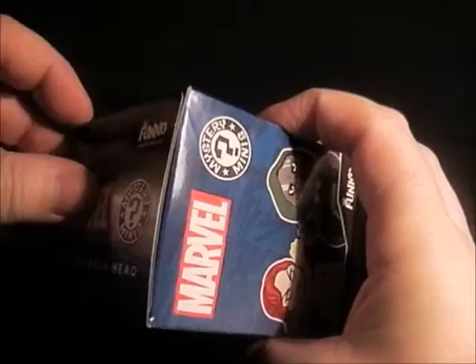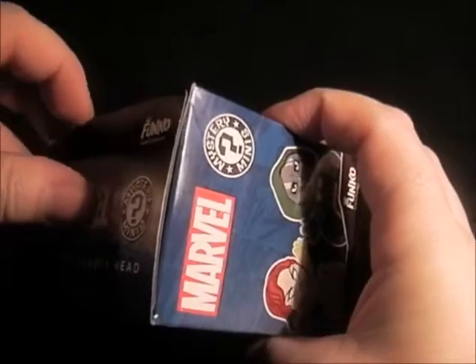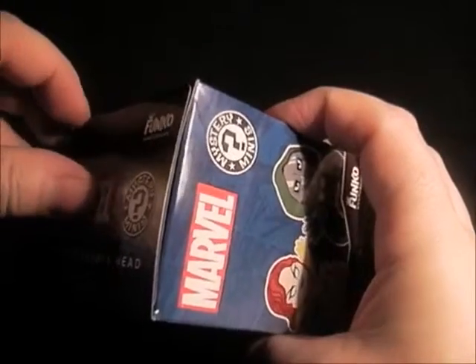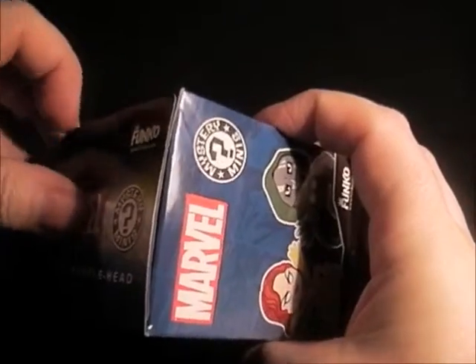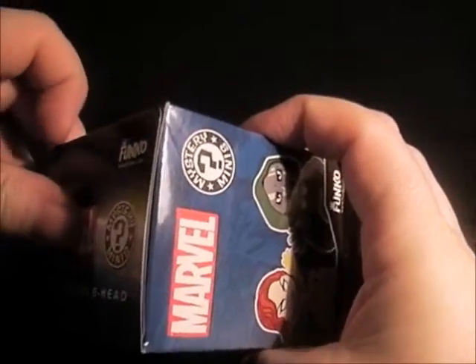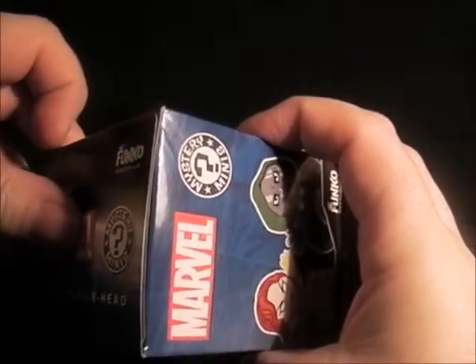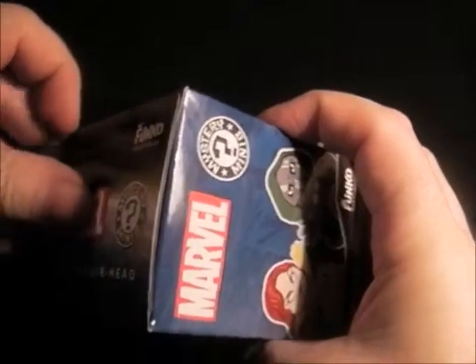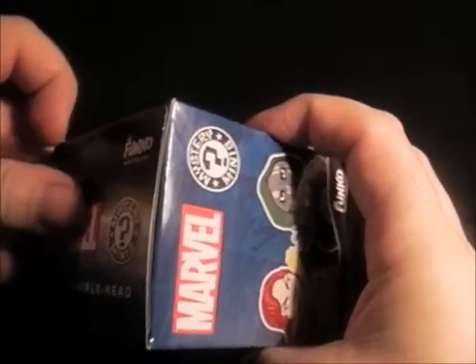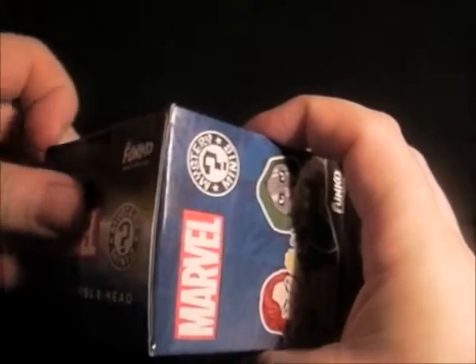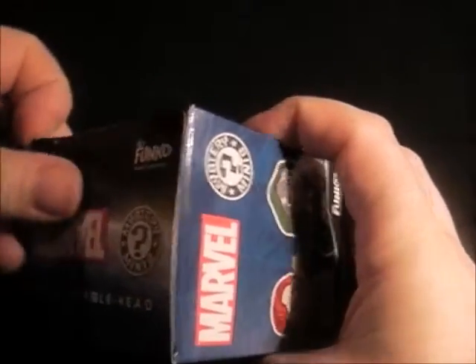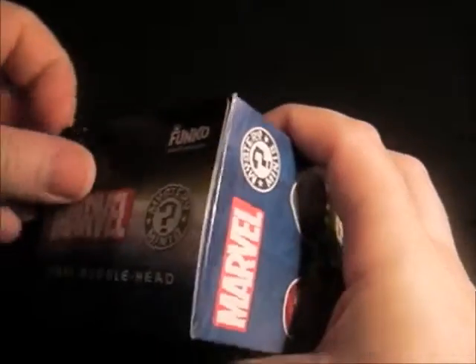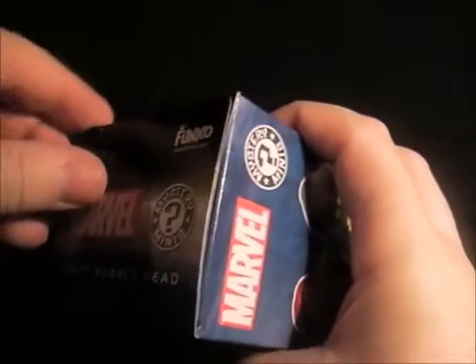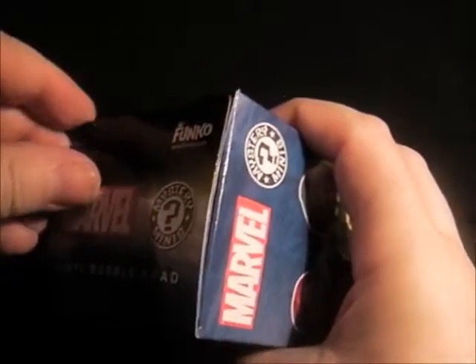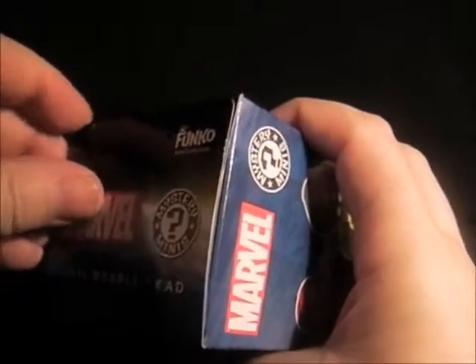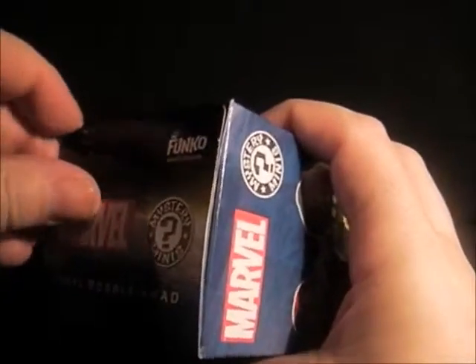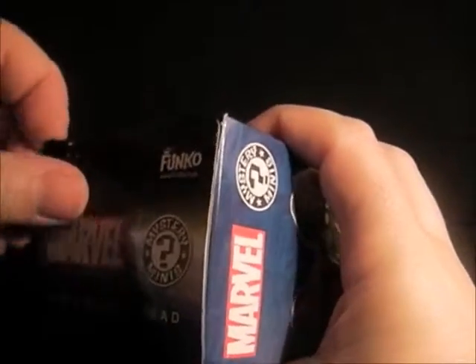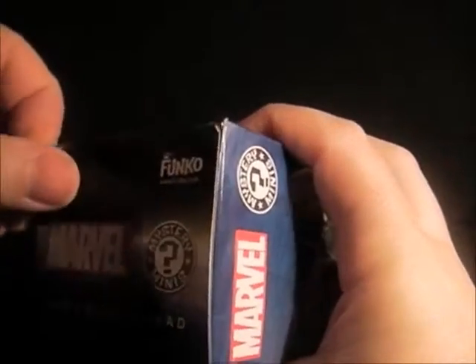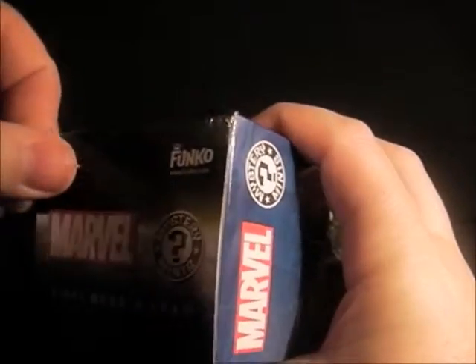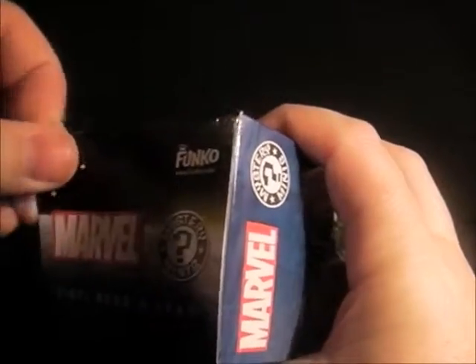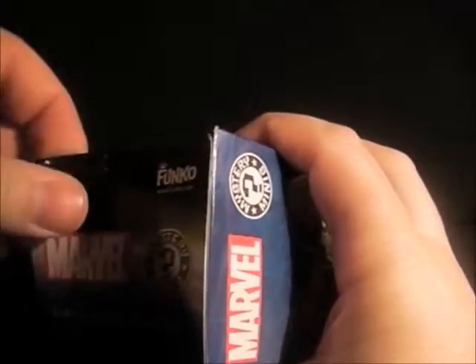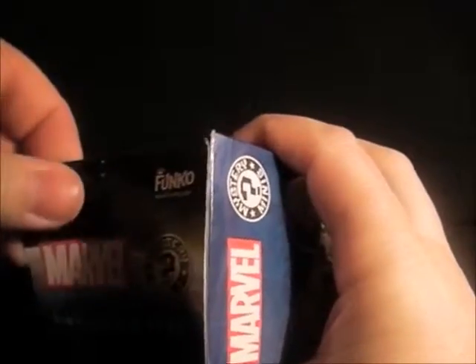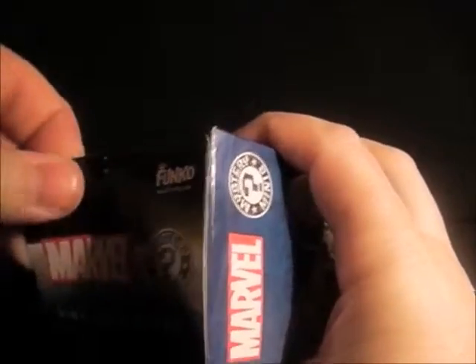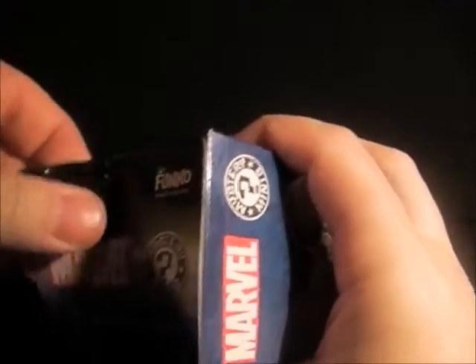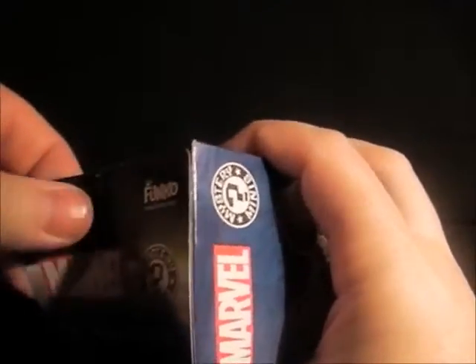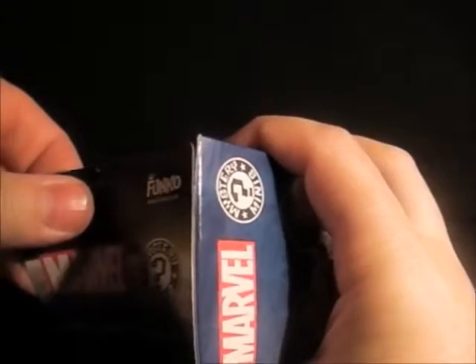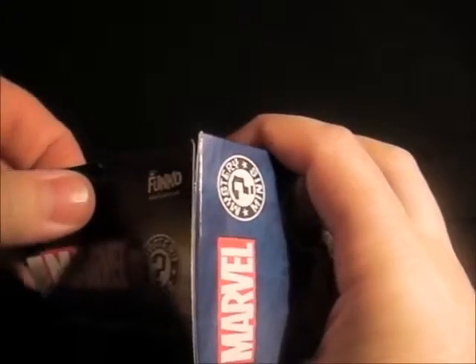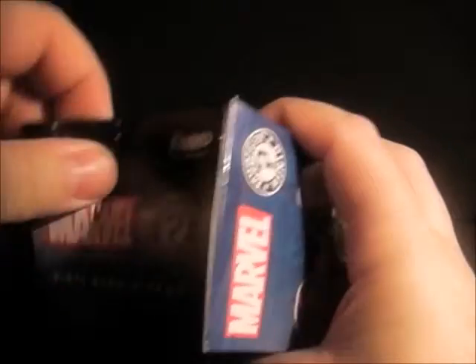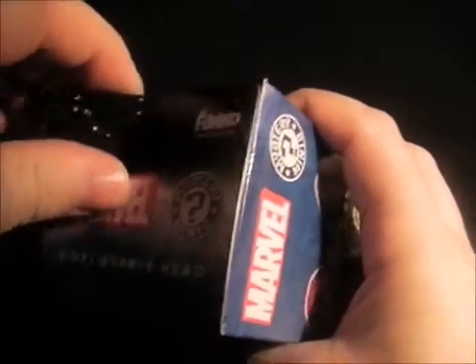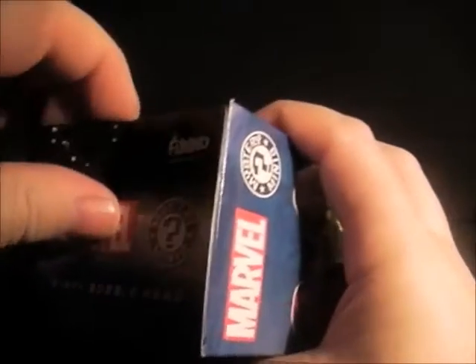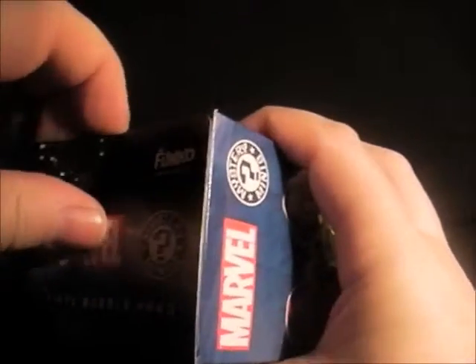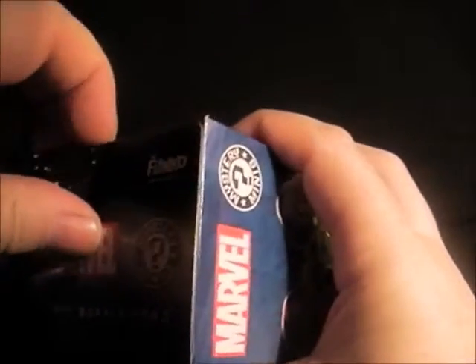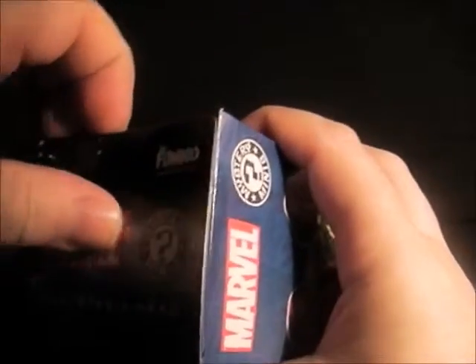I'm gonna open this up a bit more carefully than most people do on videos because I do like to keep the packaging — because I'm sad, I'm a lonely child.